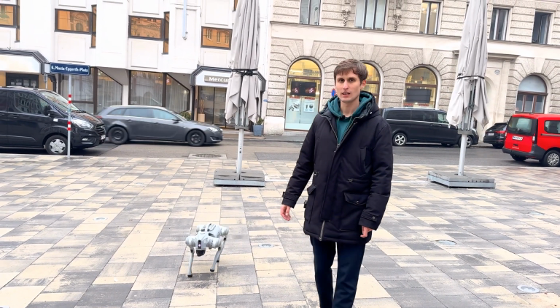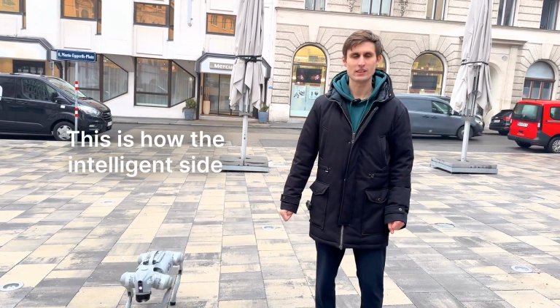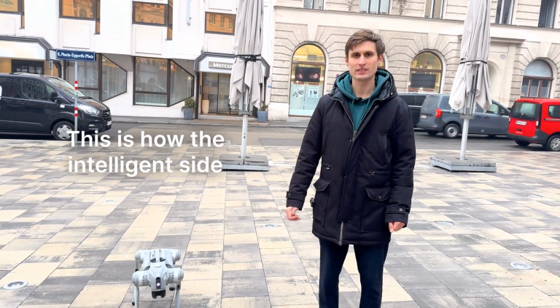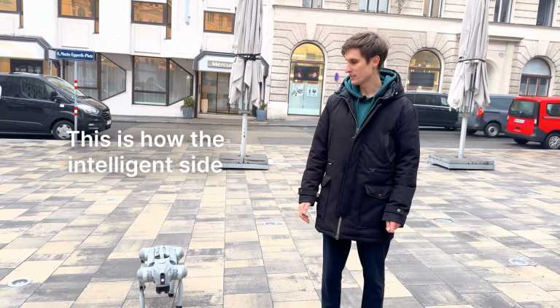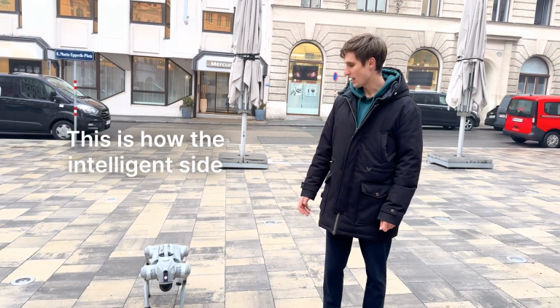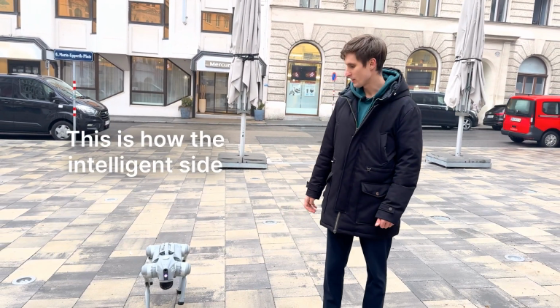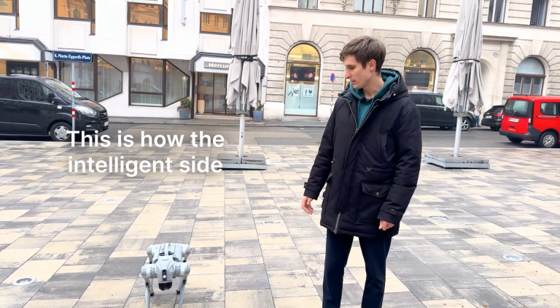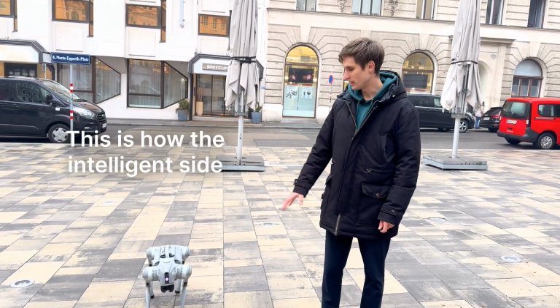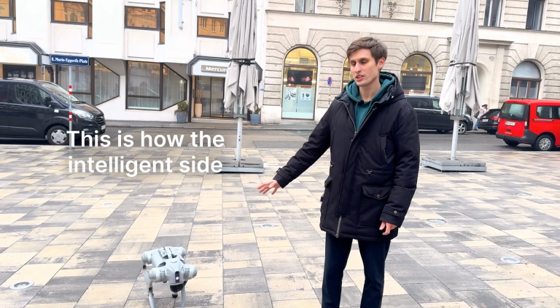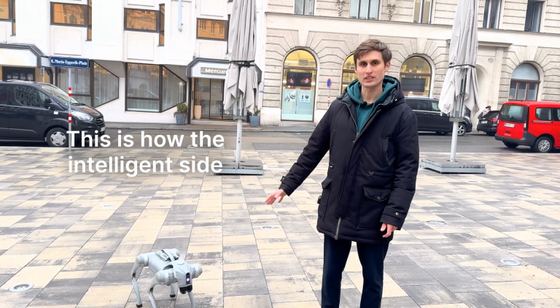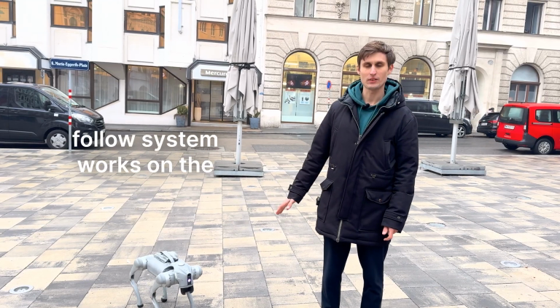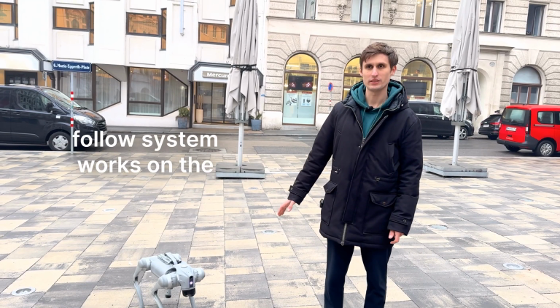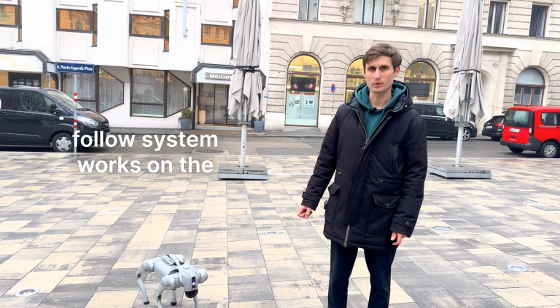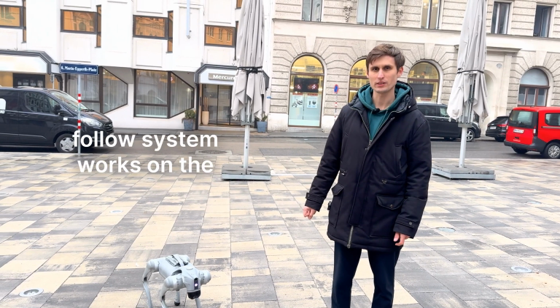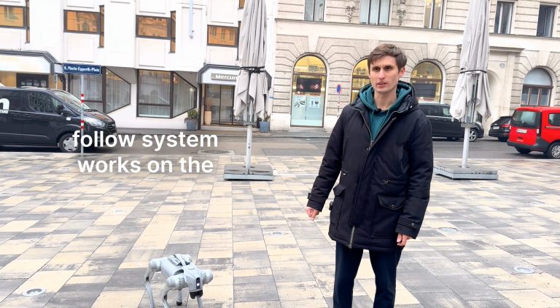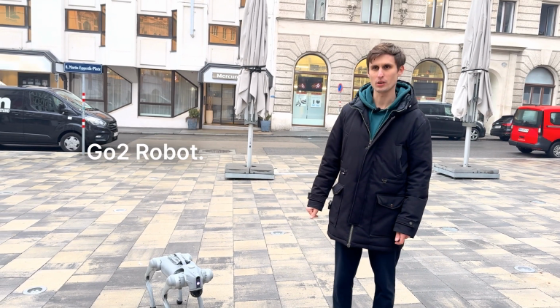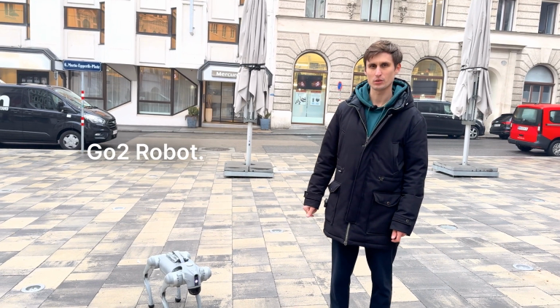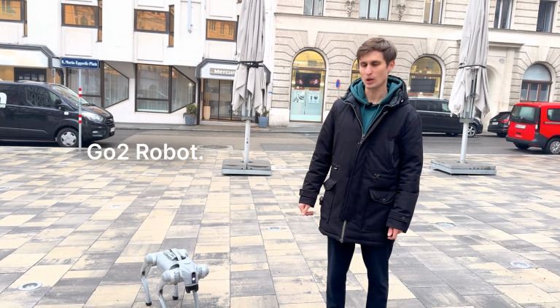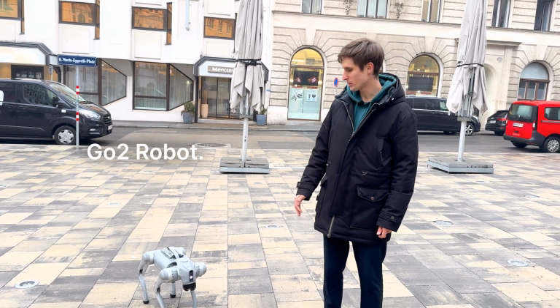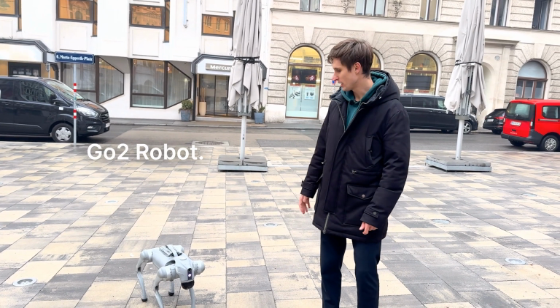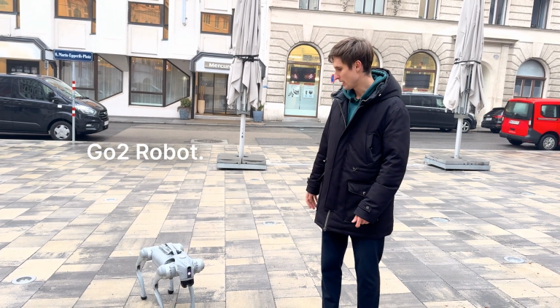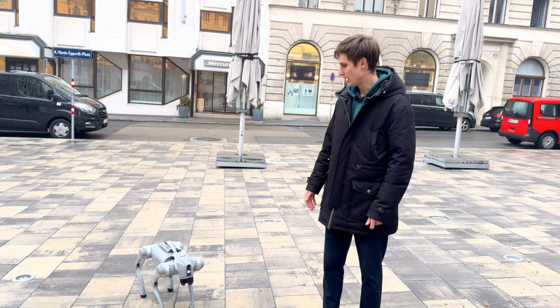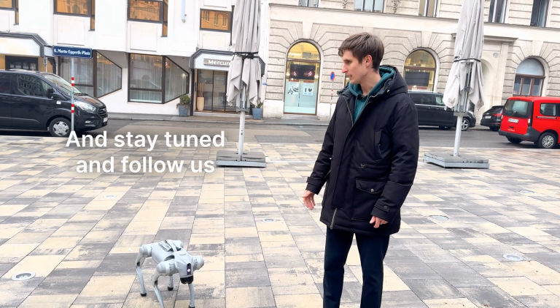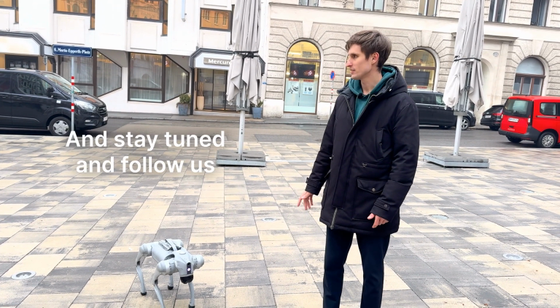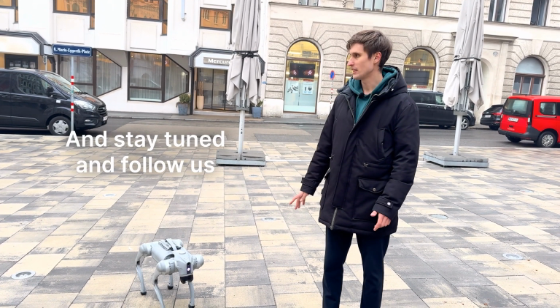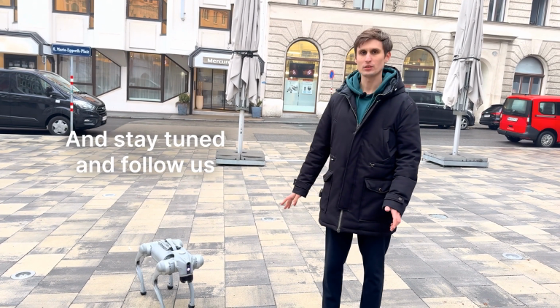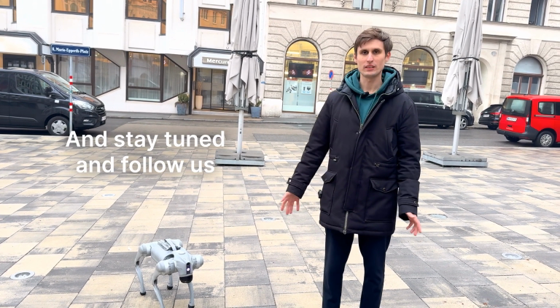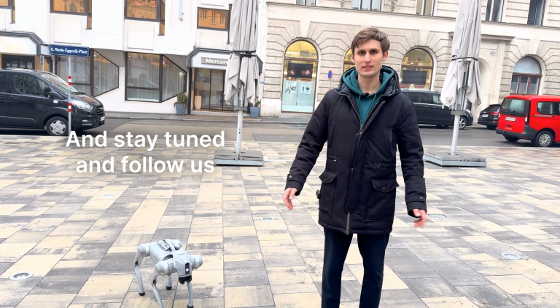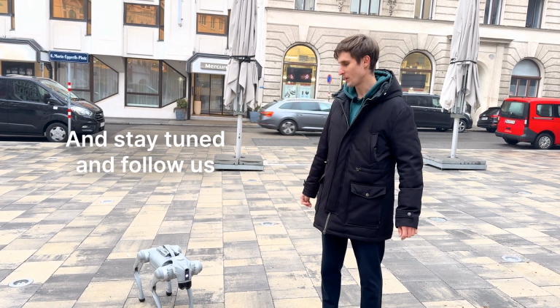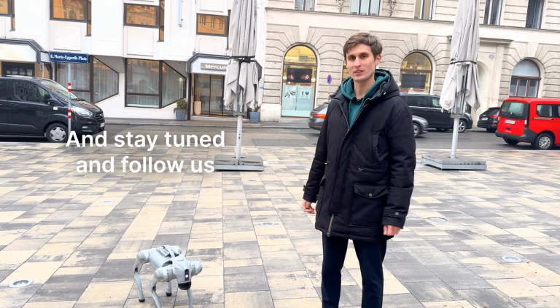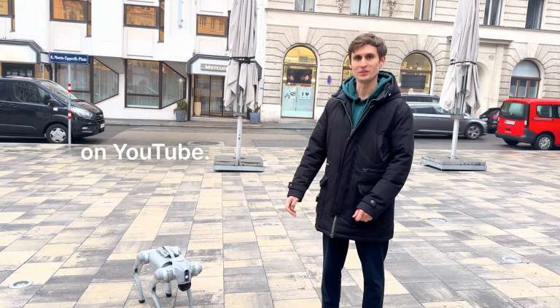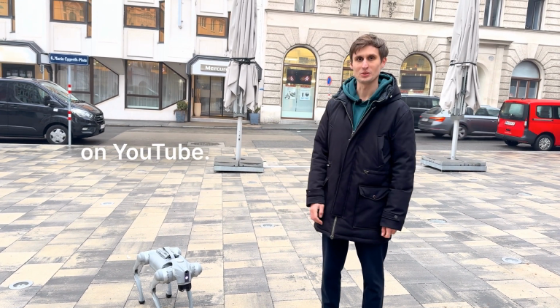This is how the intelligent side-follow system works on the go-to robot. Stay tuned and follow us on YouTube.